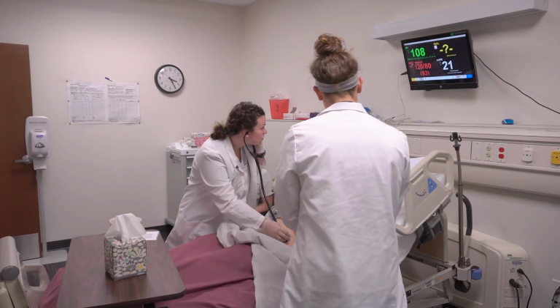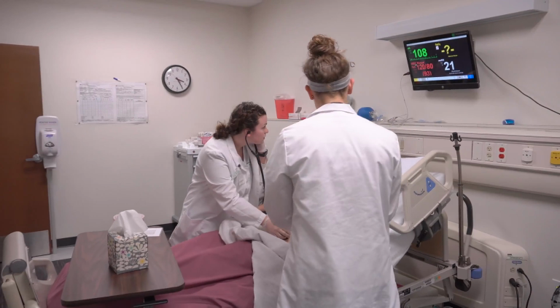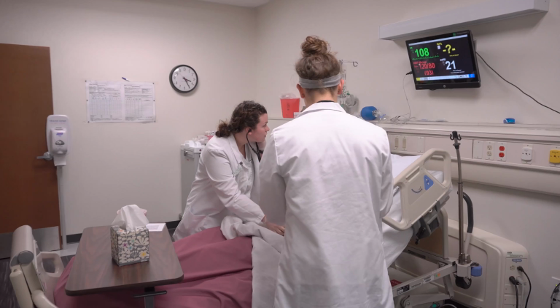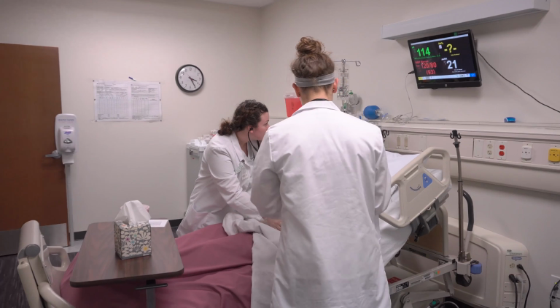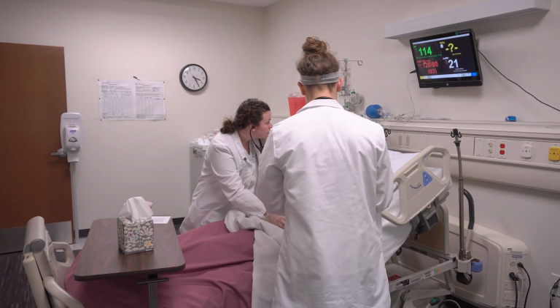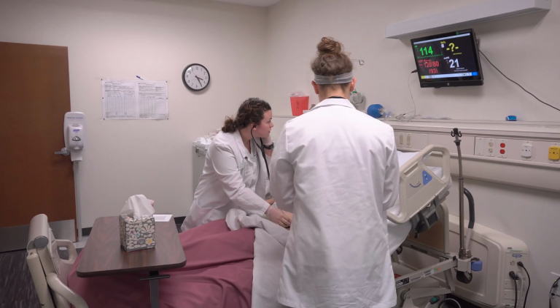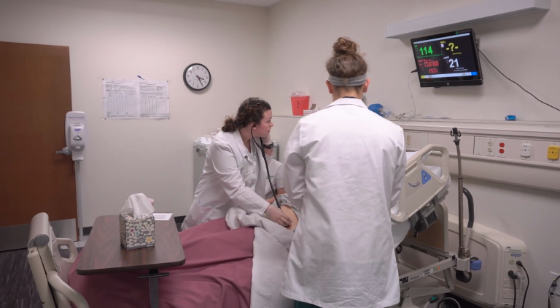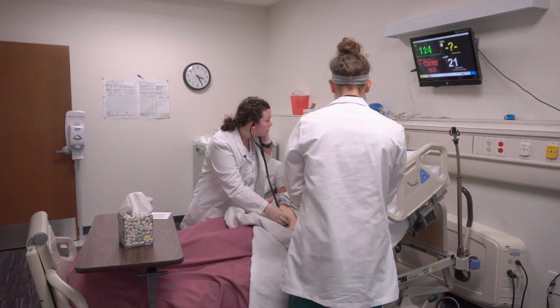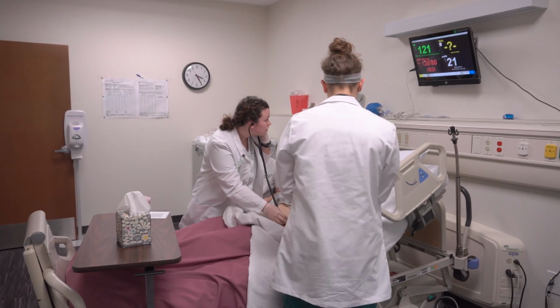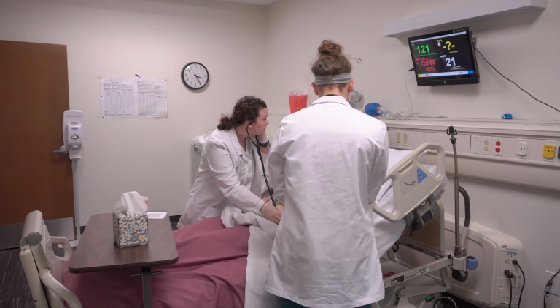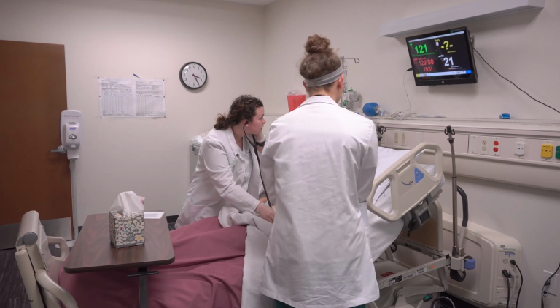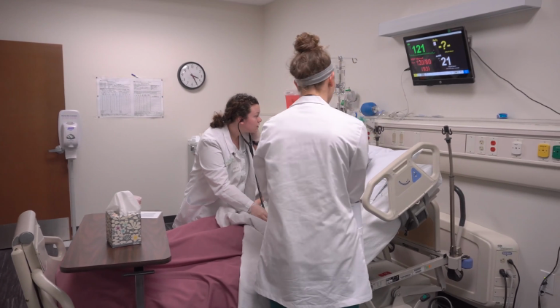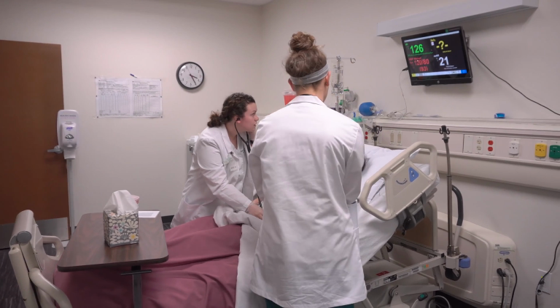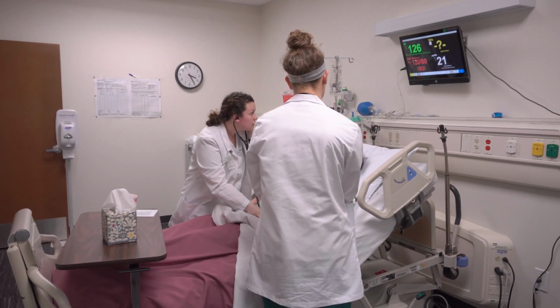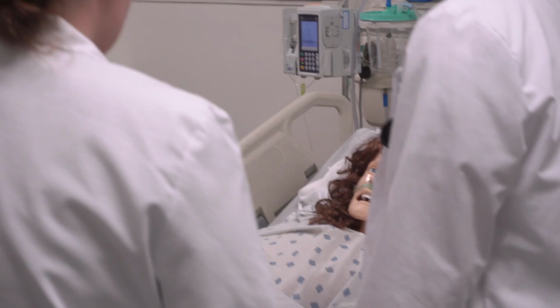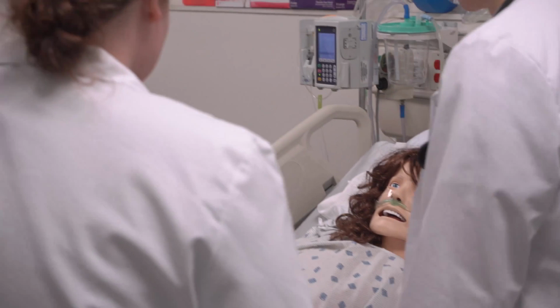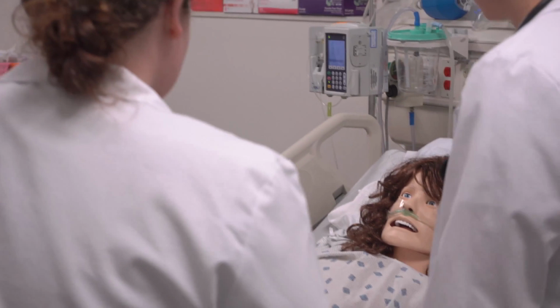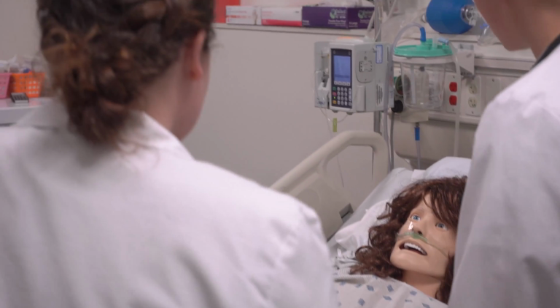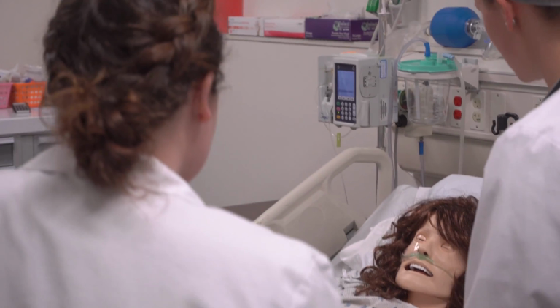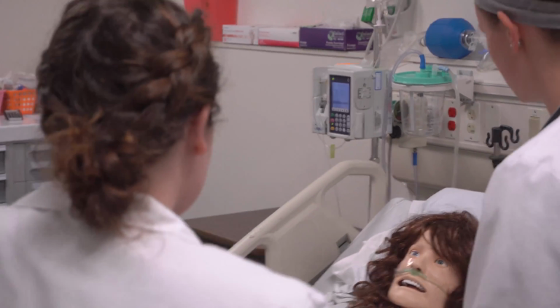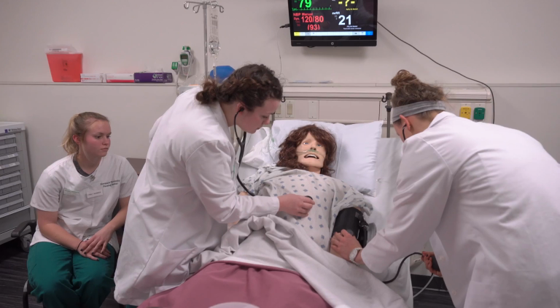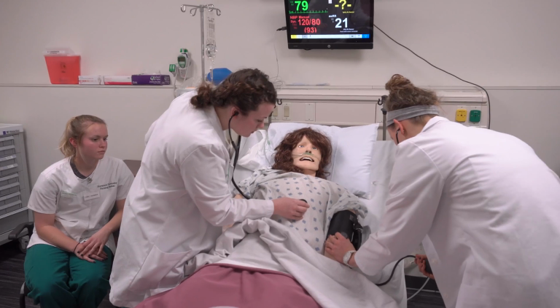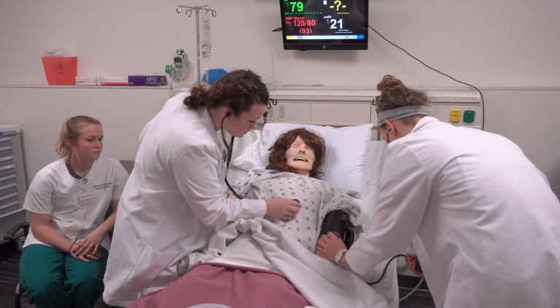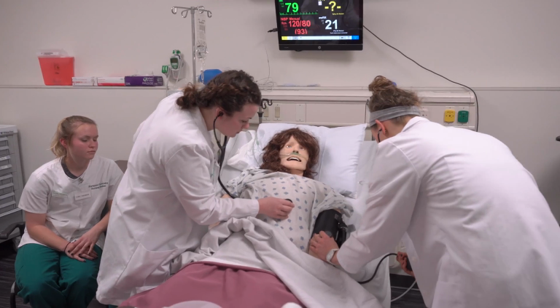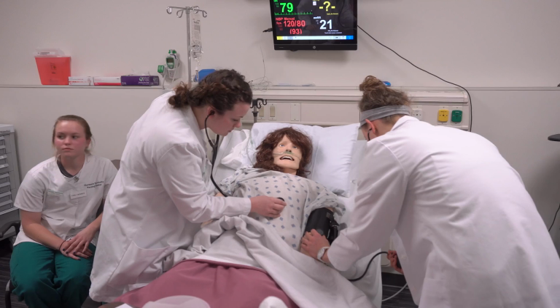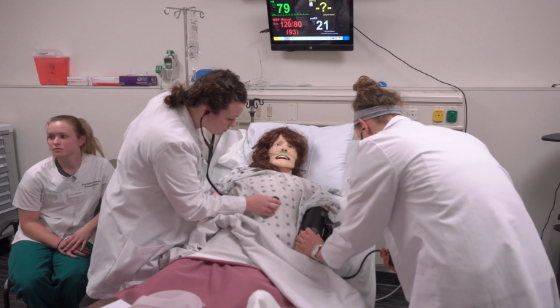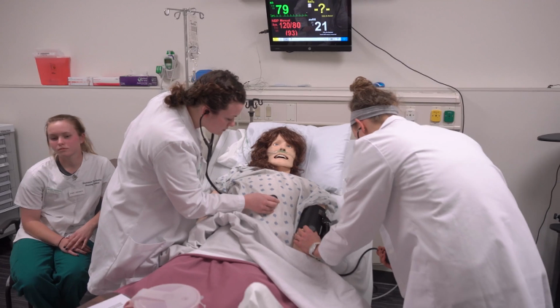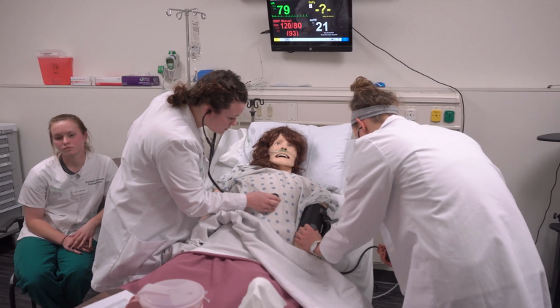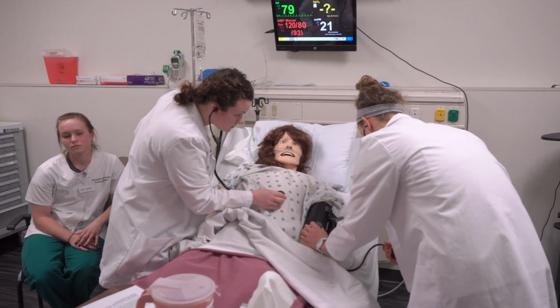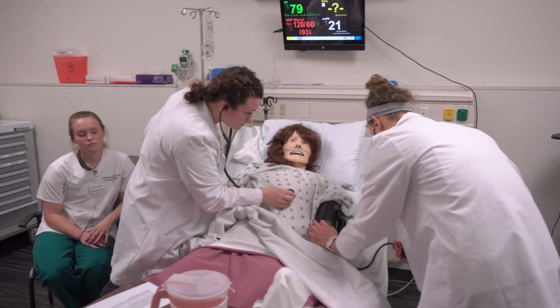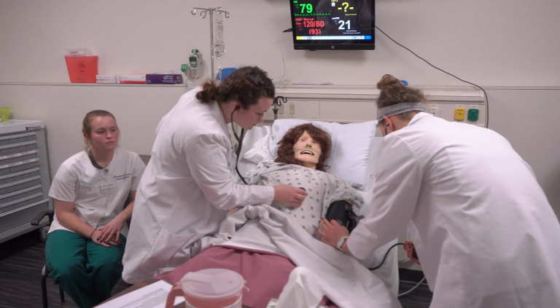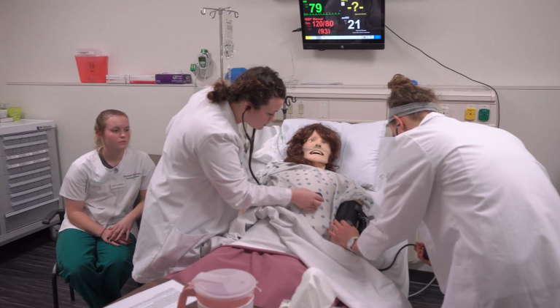How are you feeling right now? Do you feel any different? Do you mind if we start by taking some vital signs and assessing you?